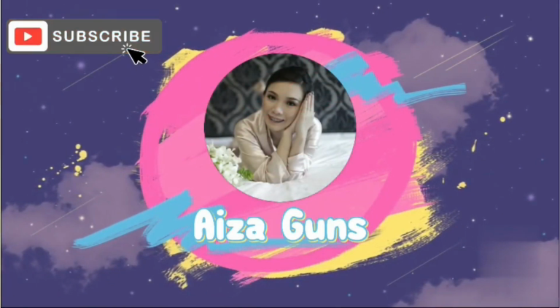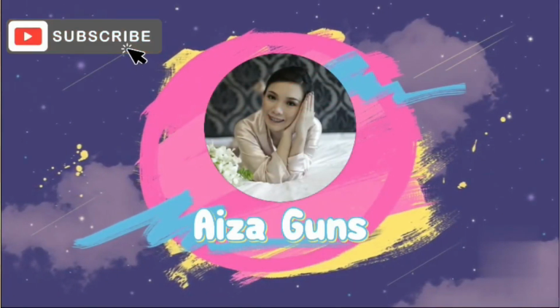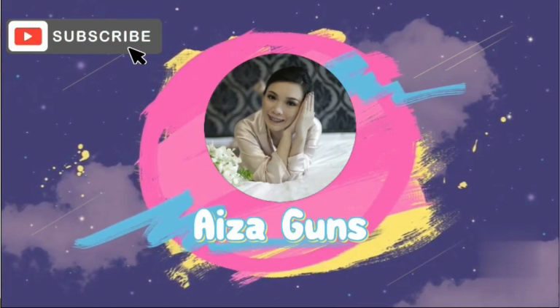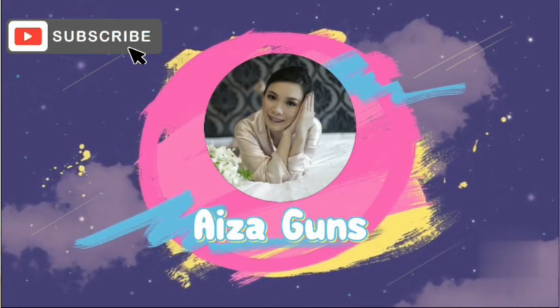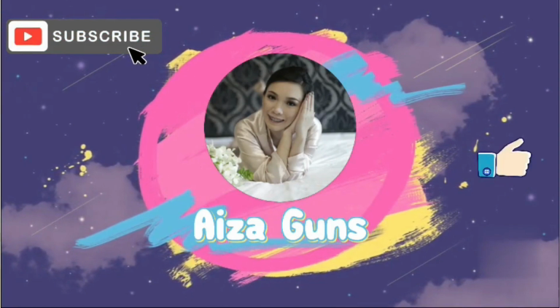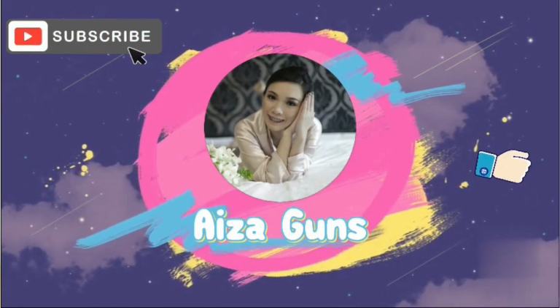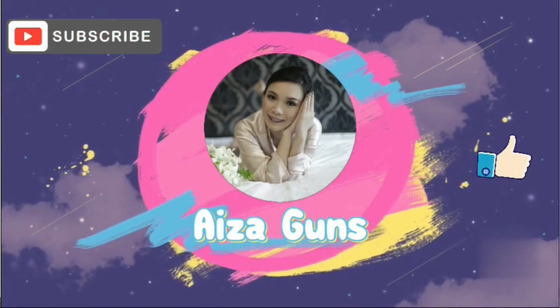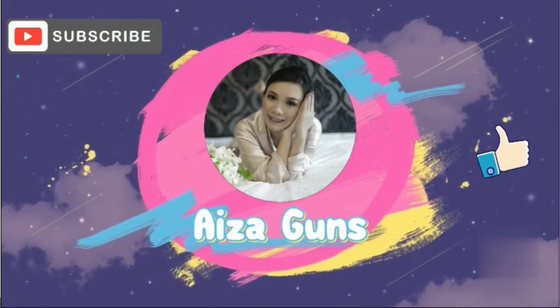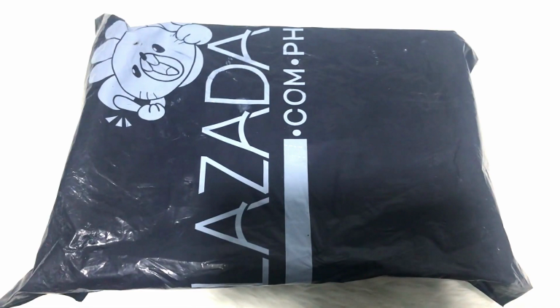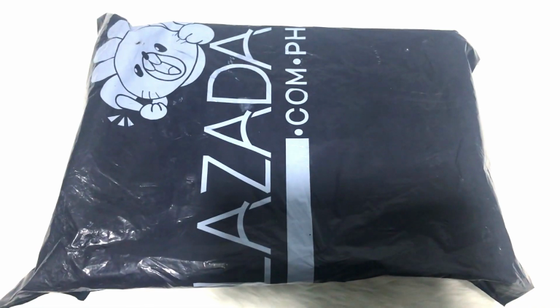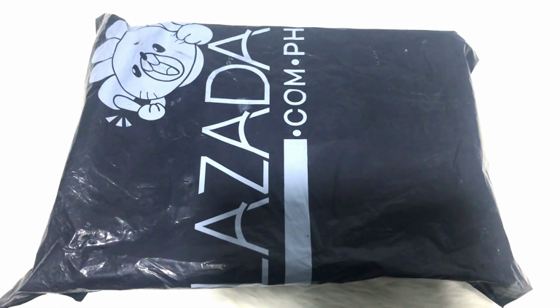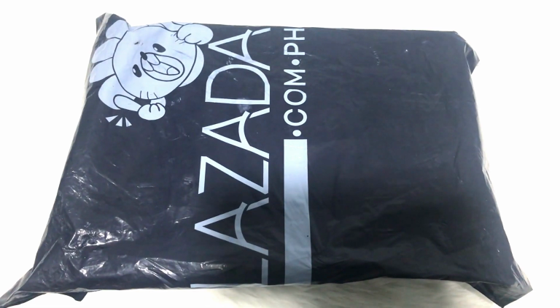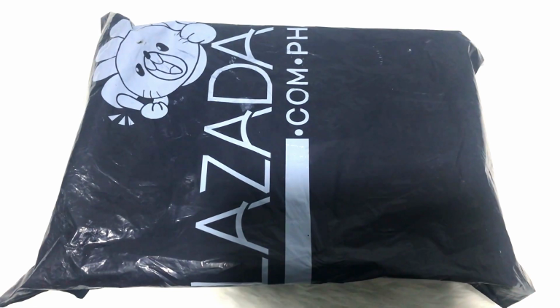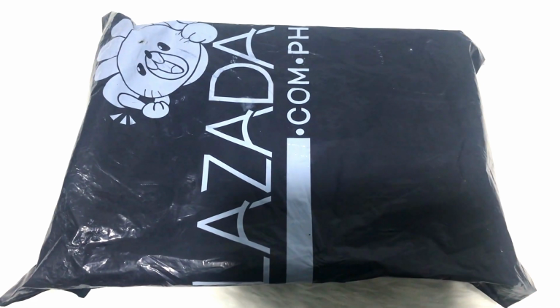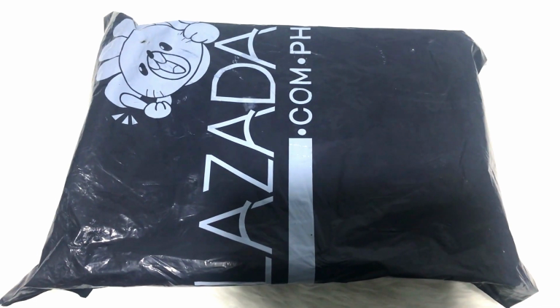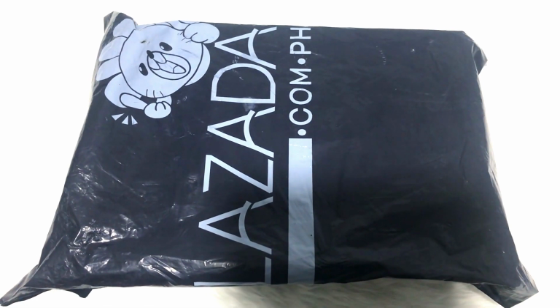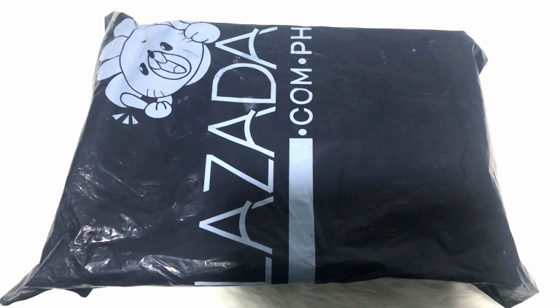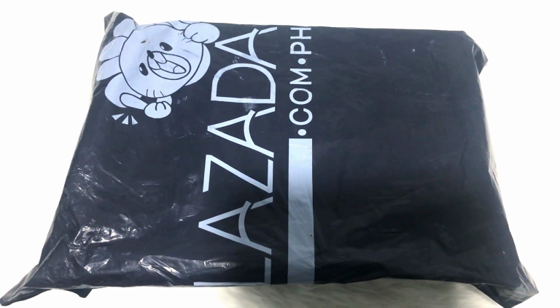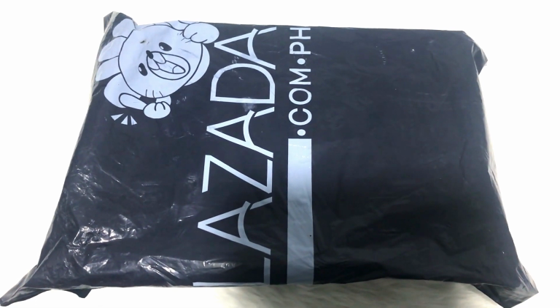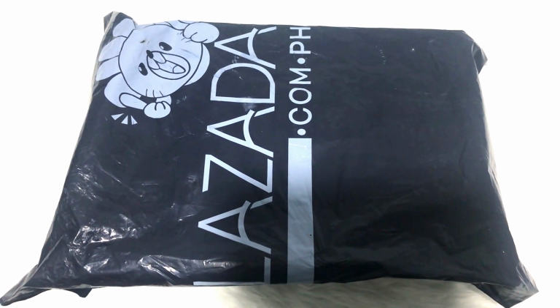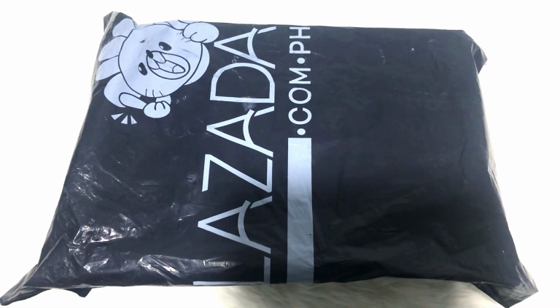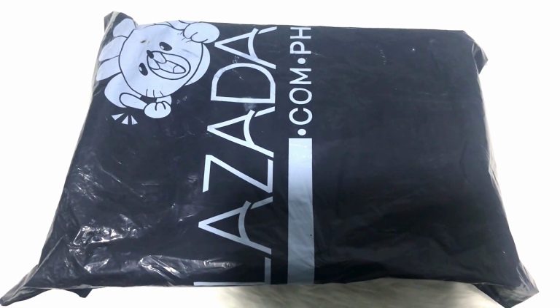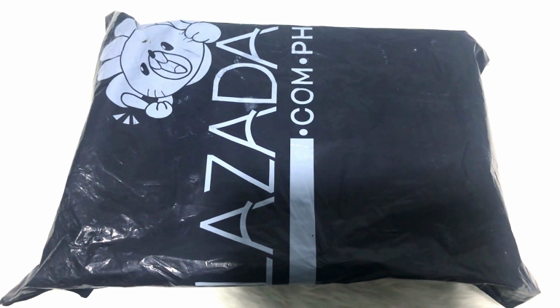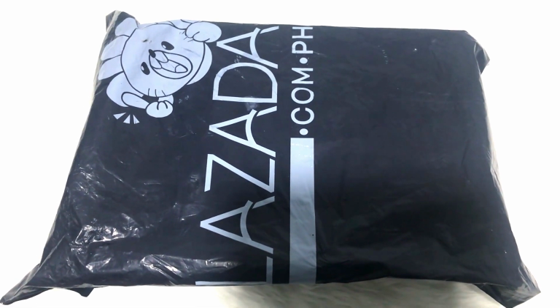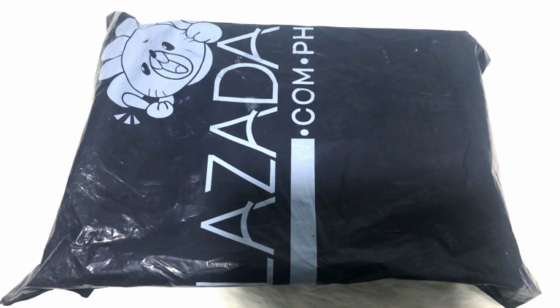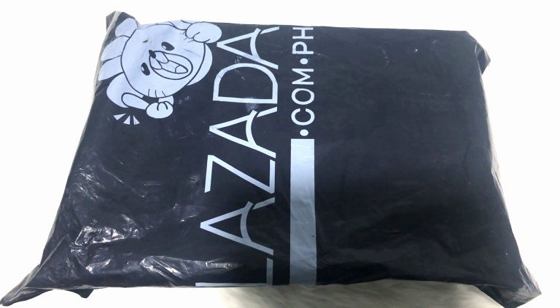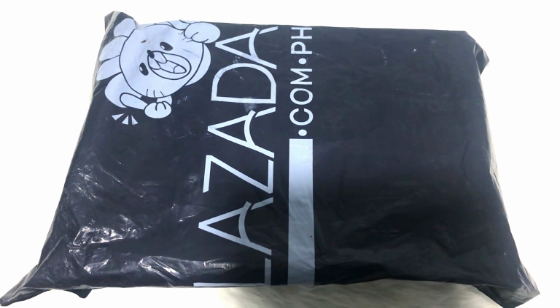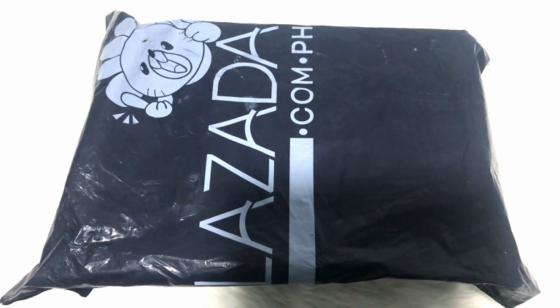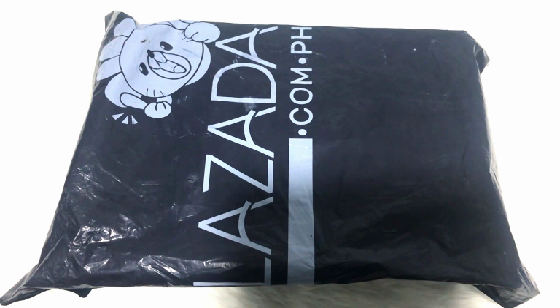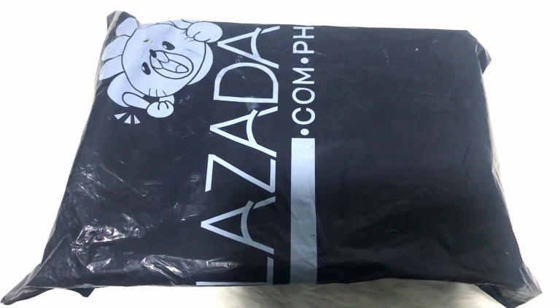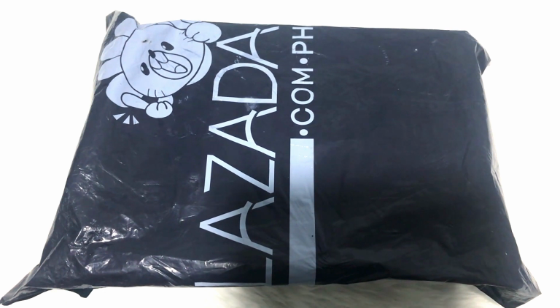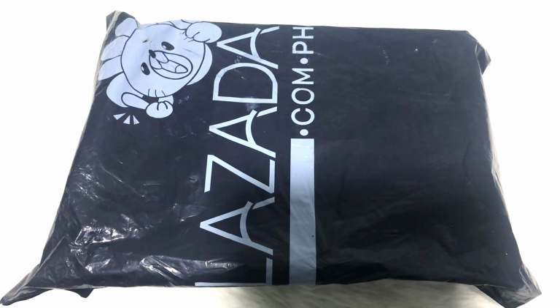Hi guys! Welcome back to my channel! For today's unboxing, I will unbox Raspberry Pi.